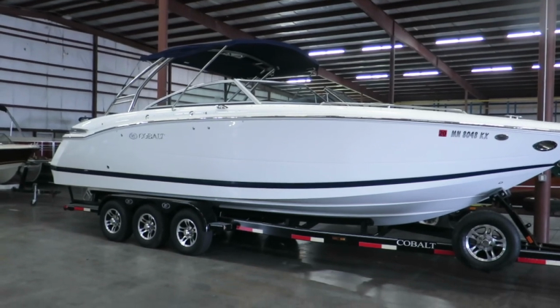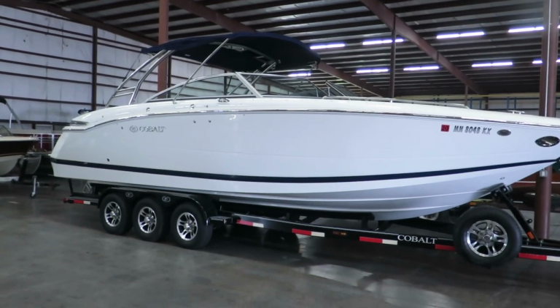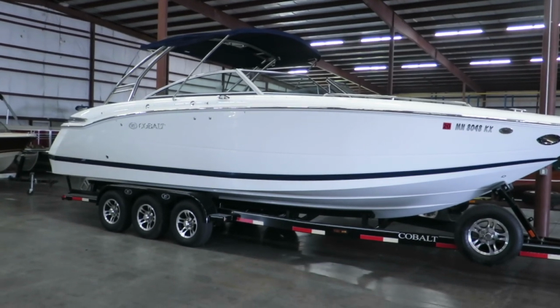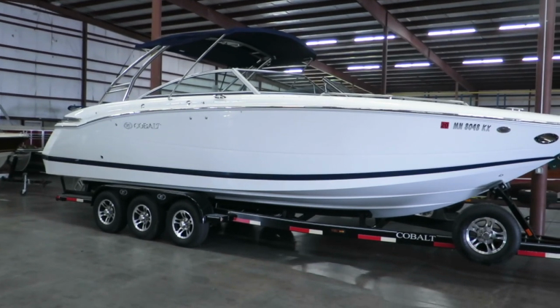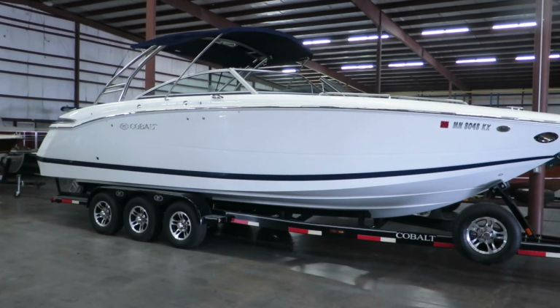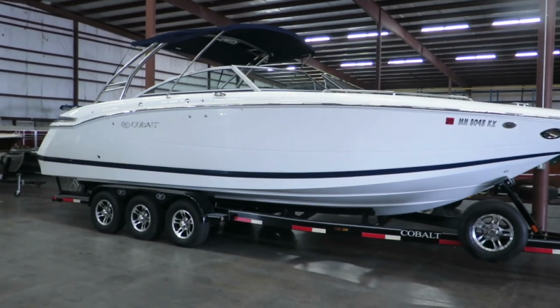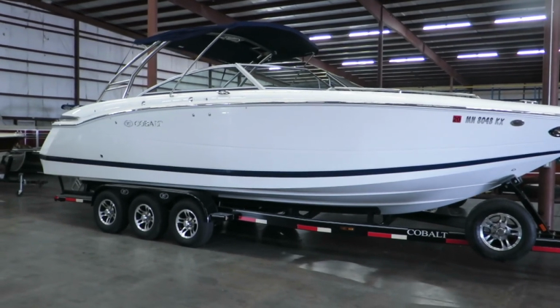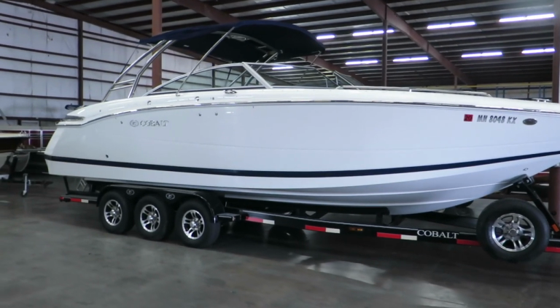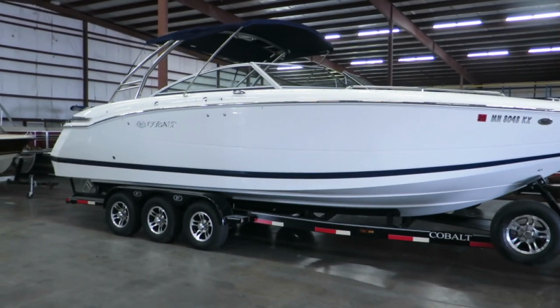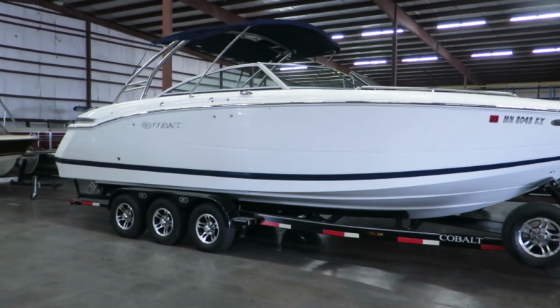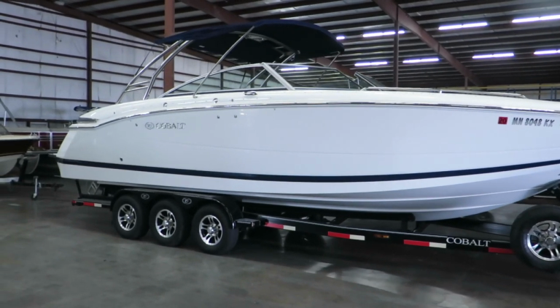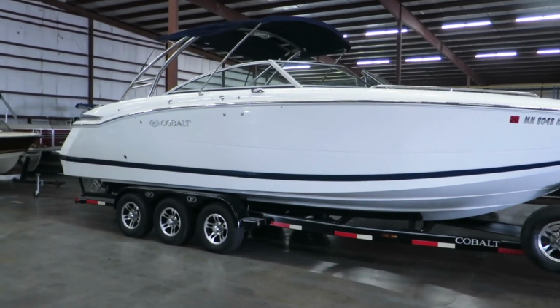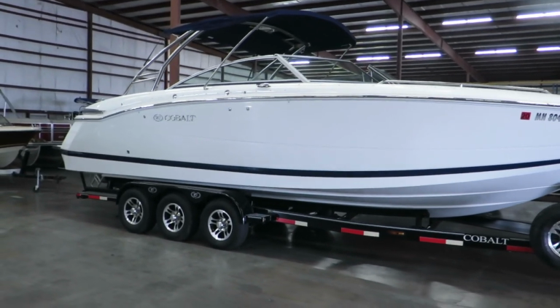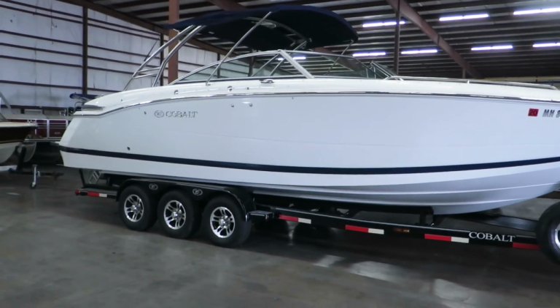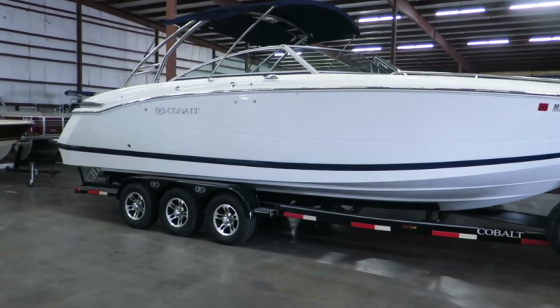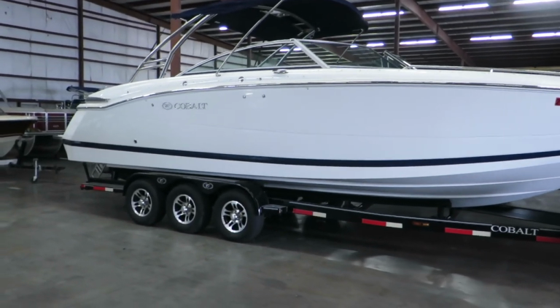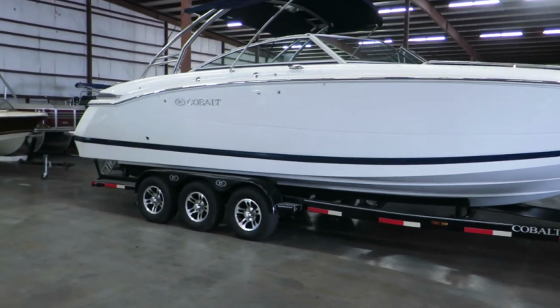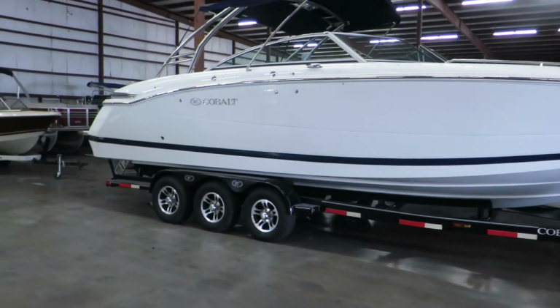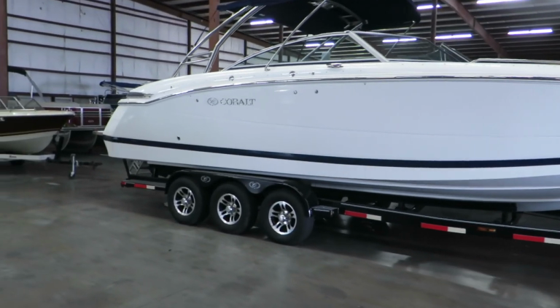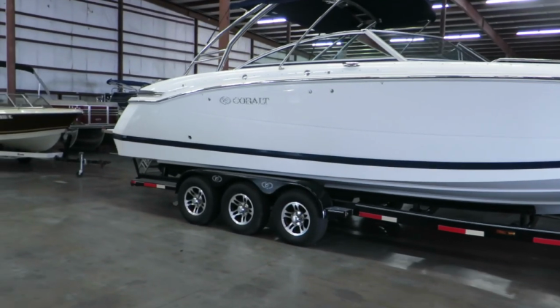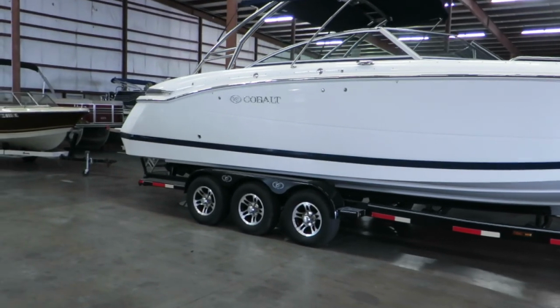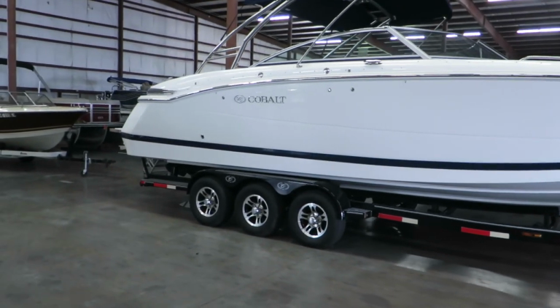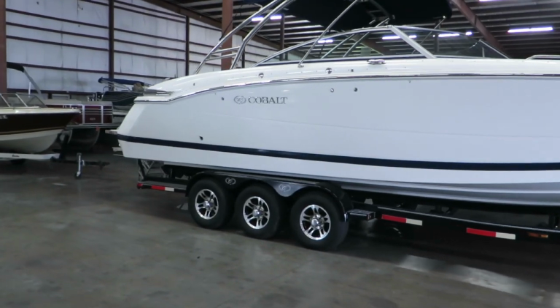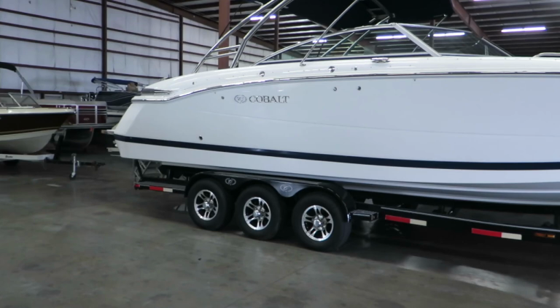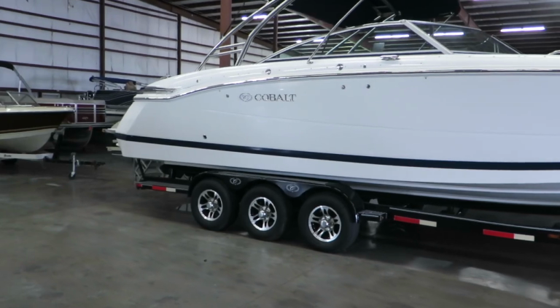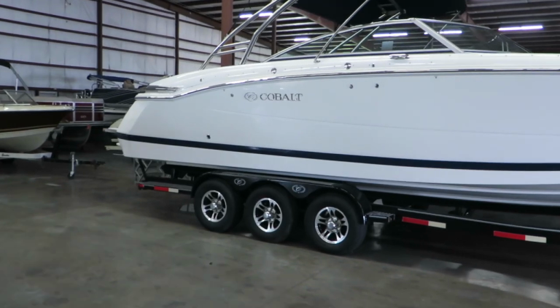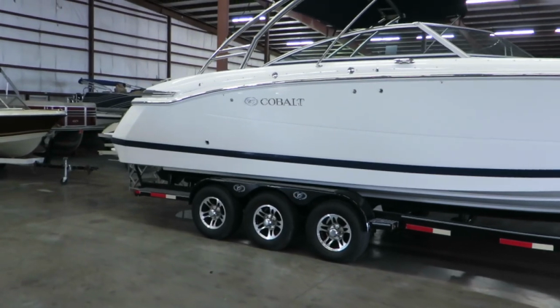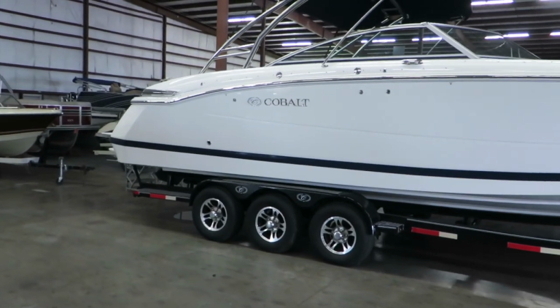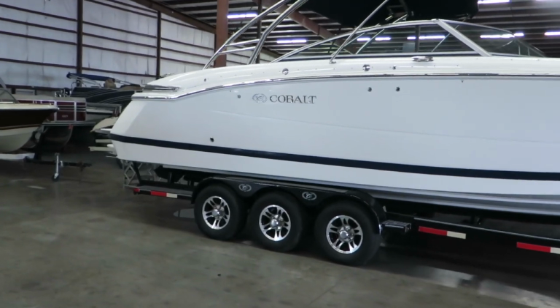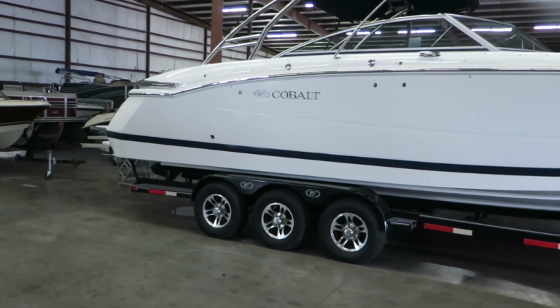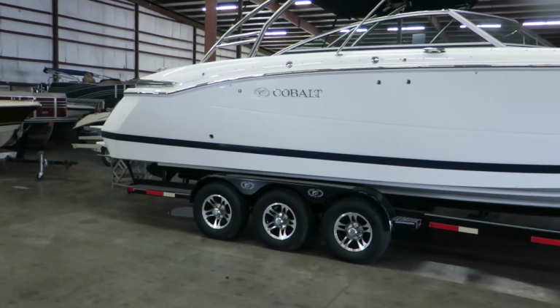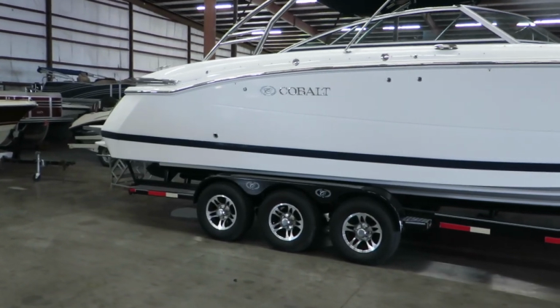Hi, my name is Dan Pergett, sales consultant with MarineMax here in Rogers, Minnesota. Today we're looking at the Cobalt.